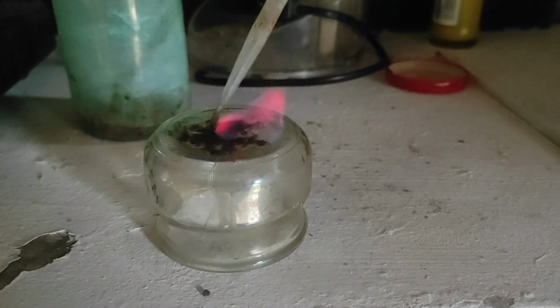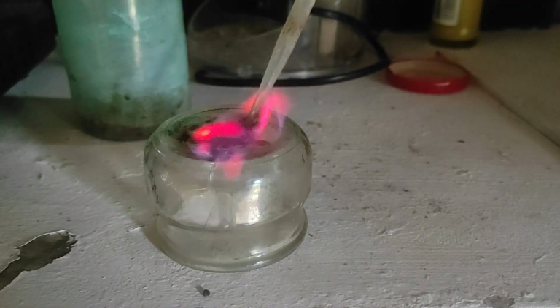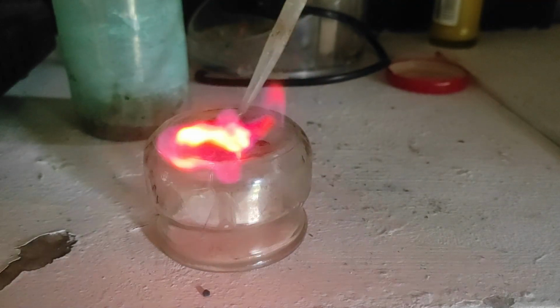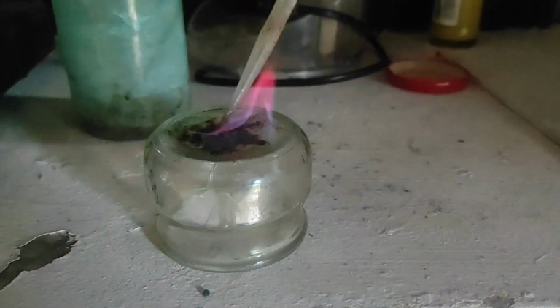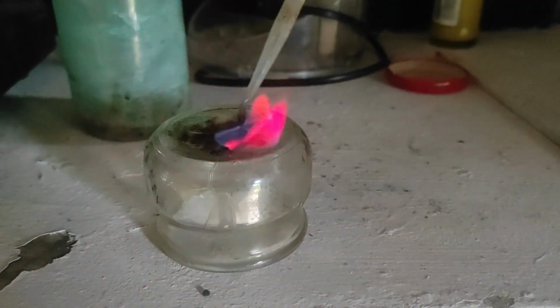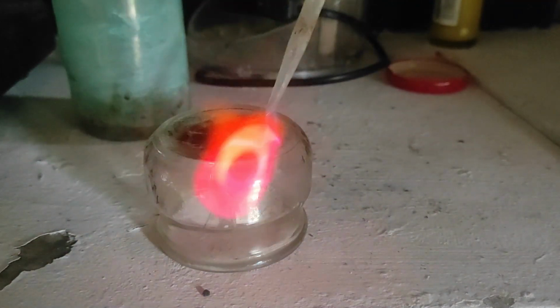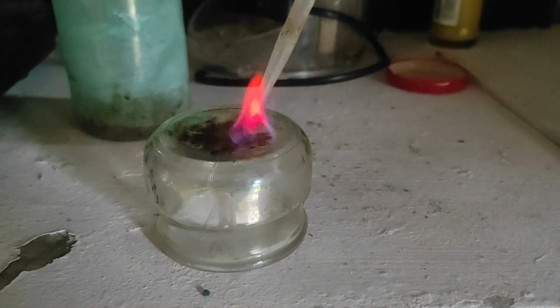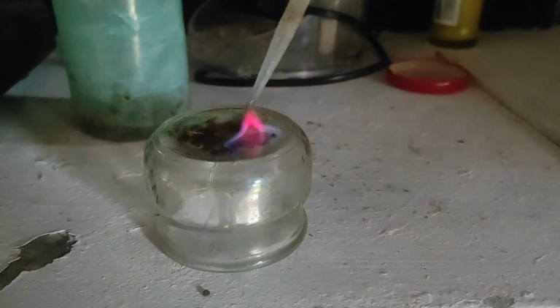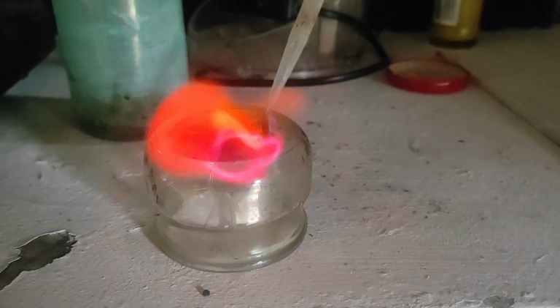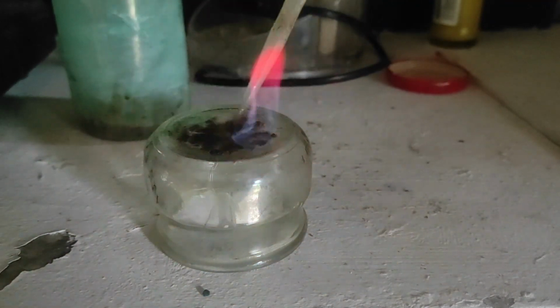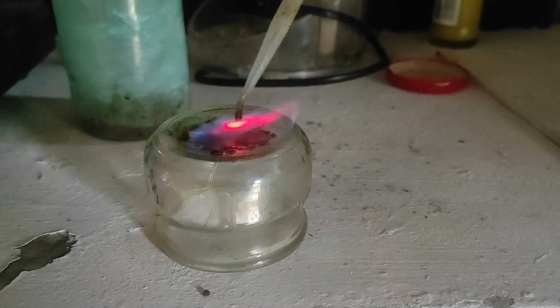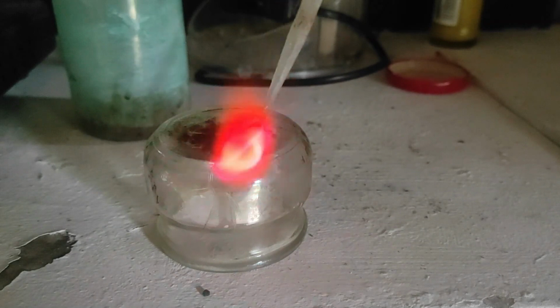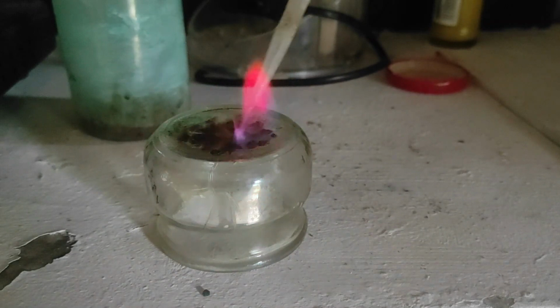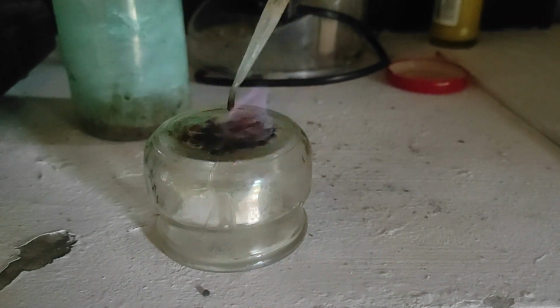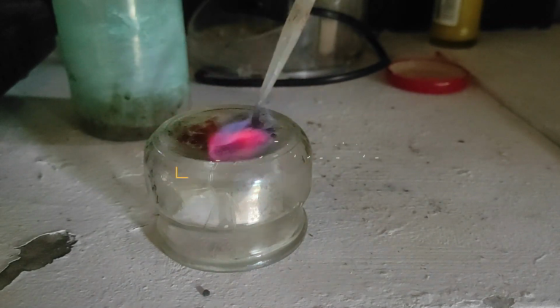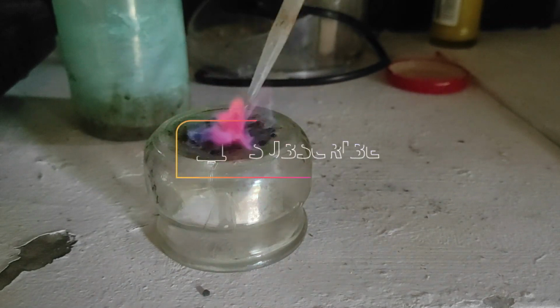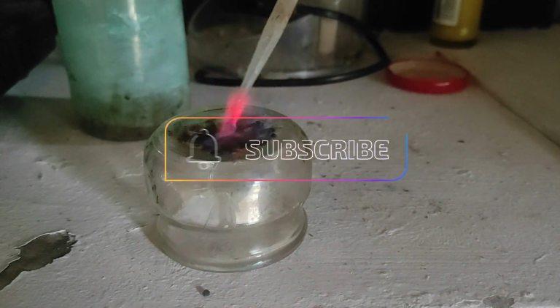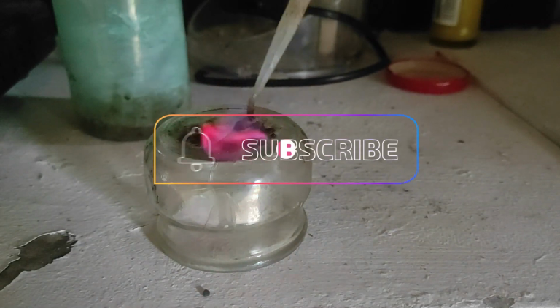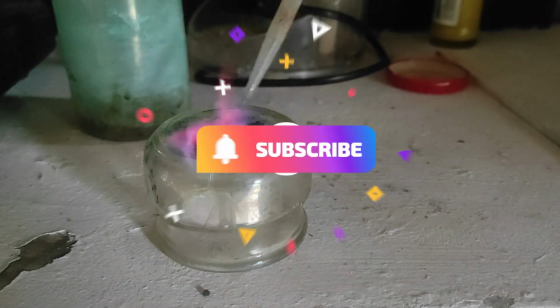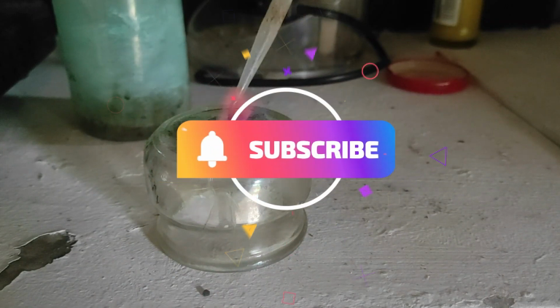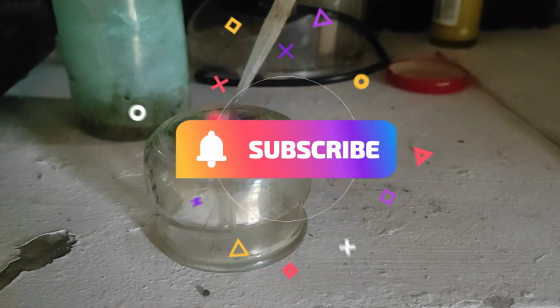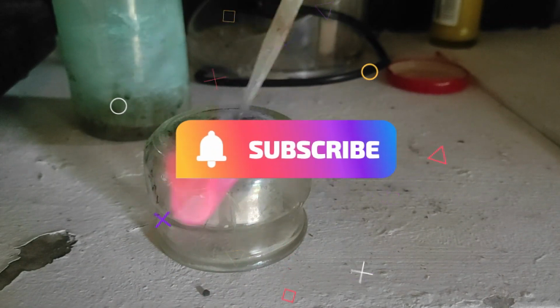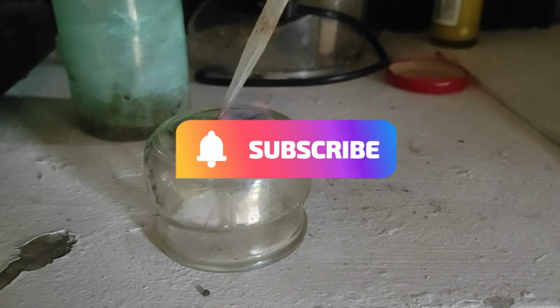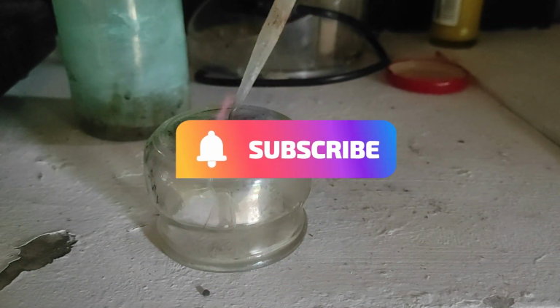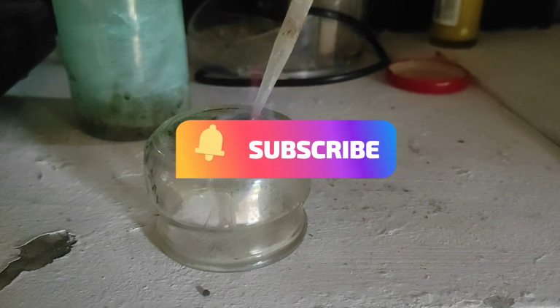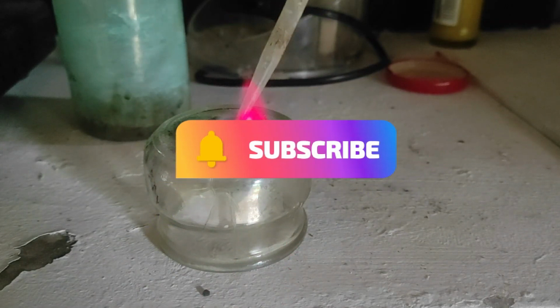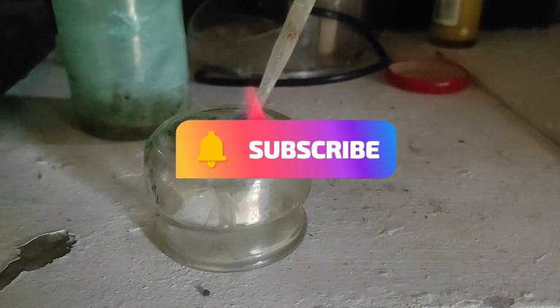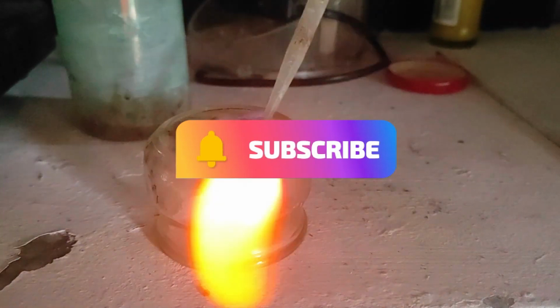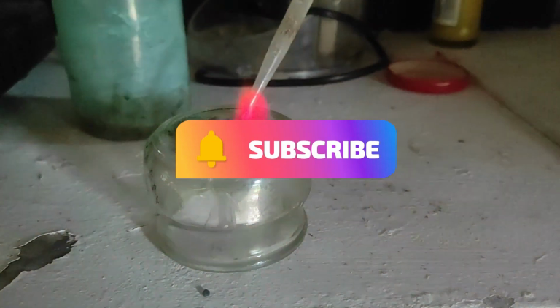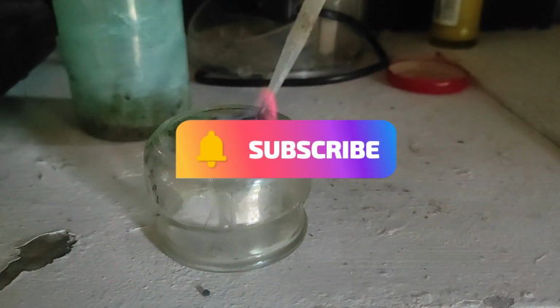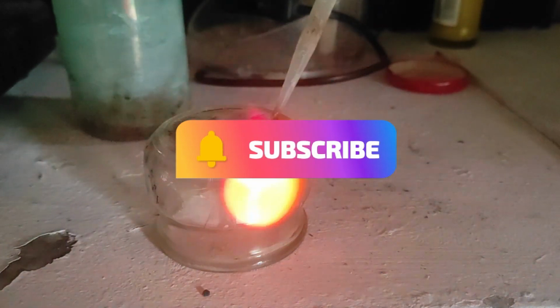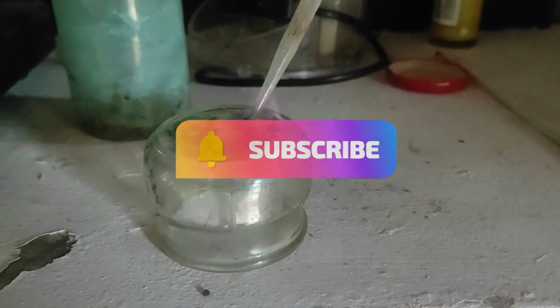If you enjoyed the video or learned something, don't forget to leave a like and subscribe. Thanks for watching and see you next time!